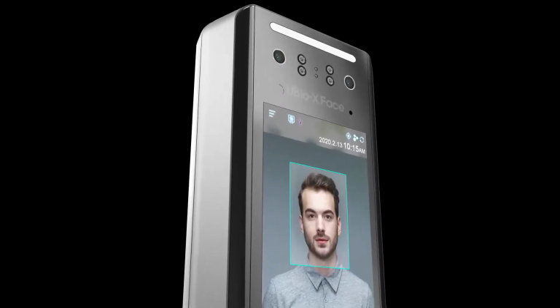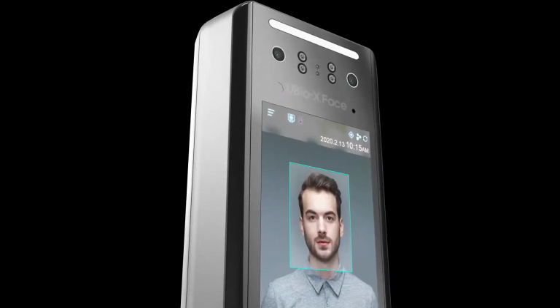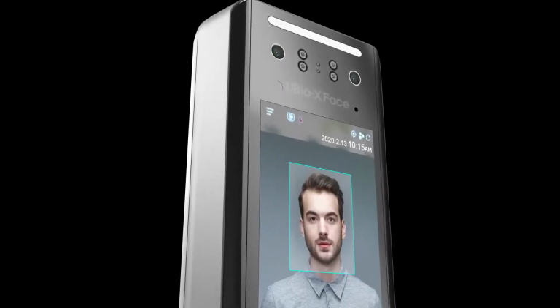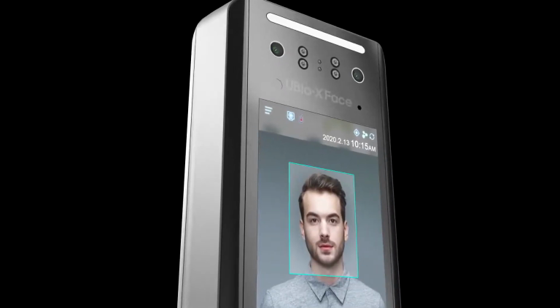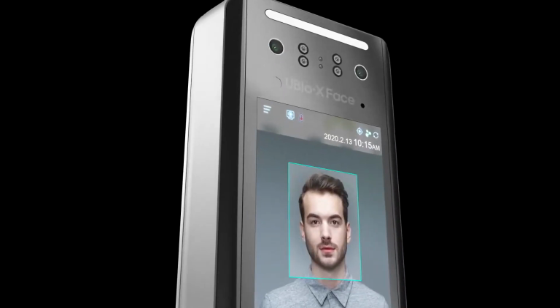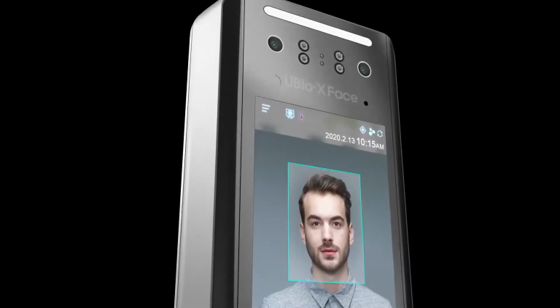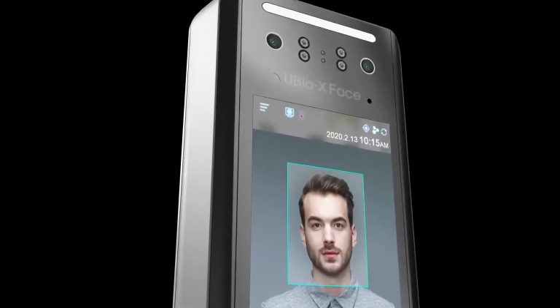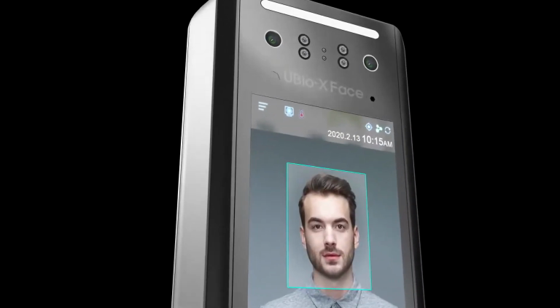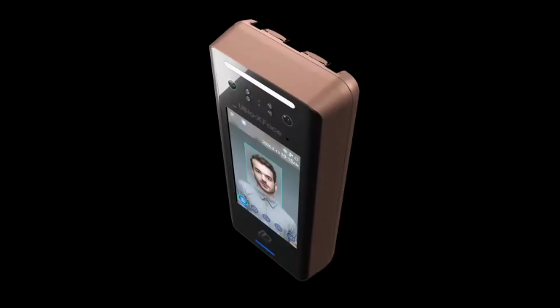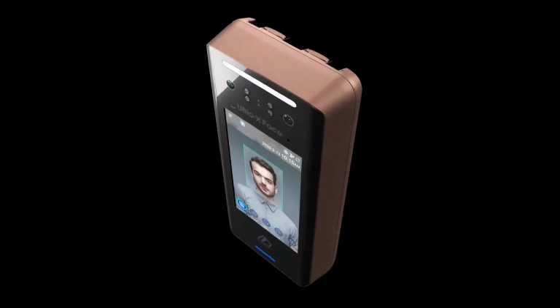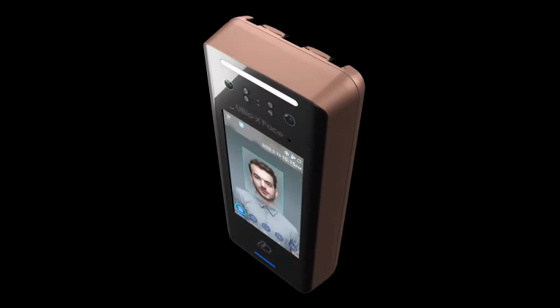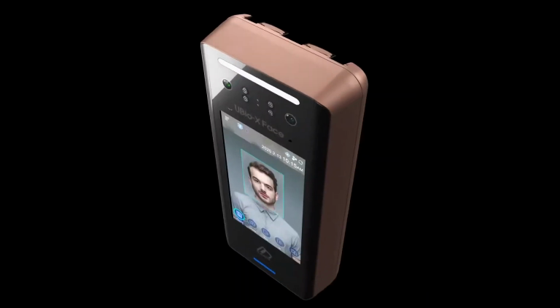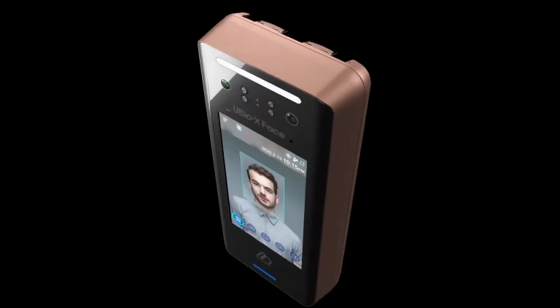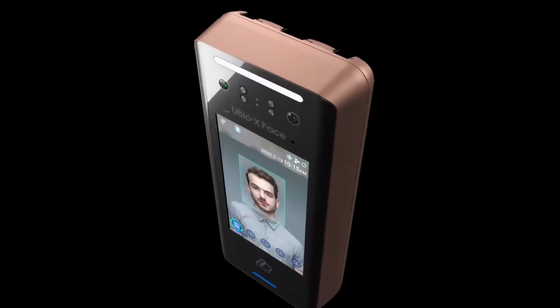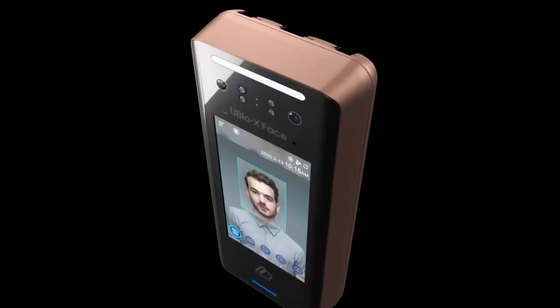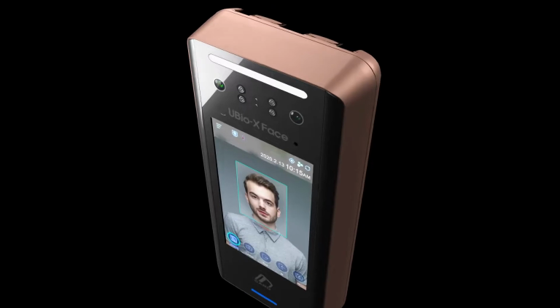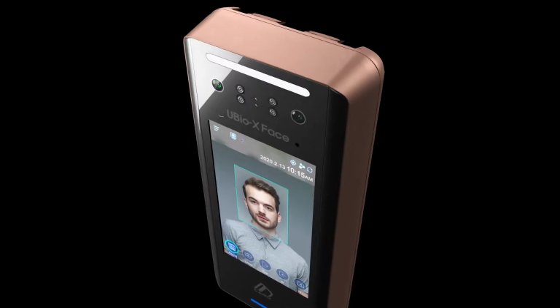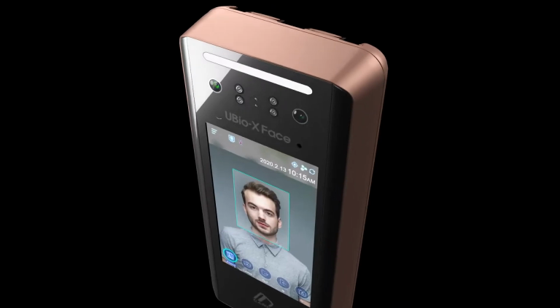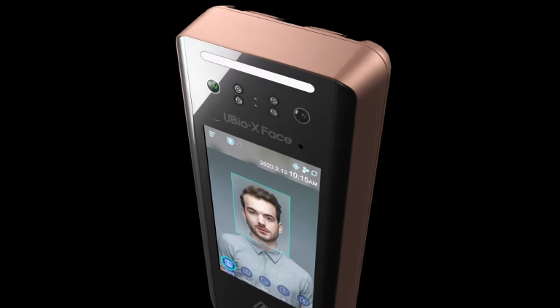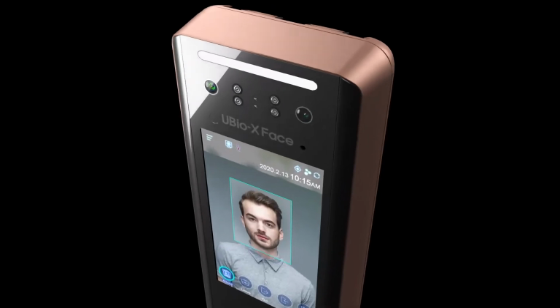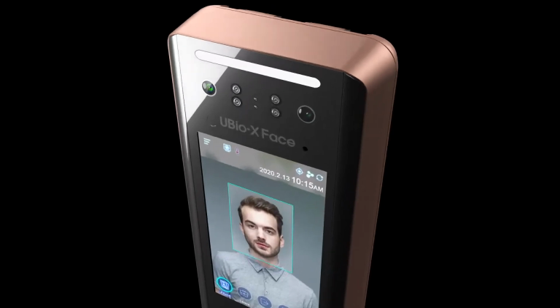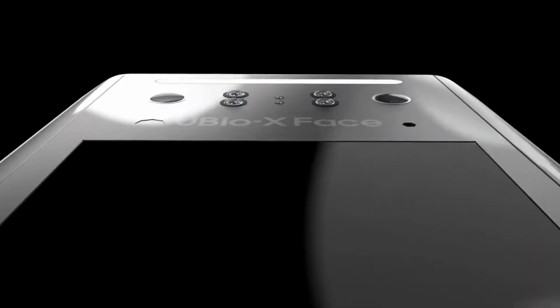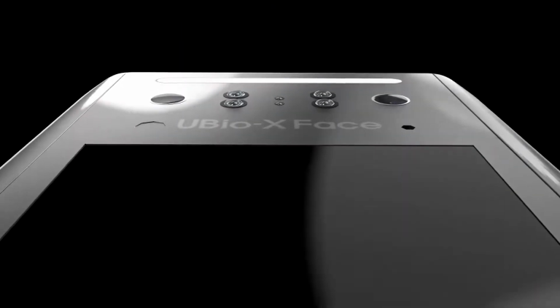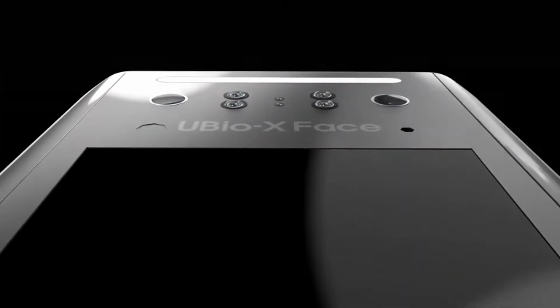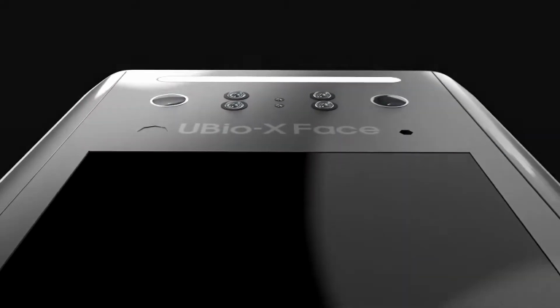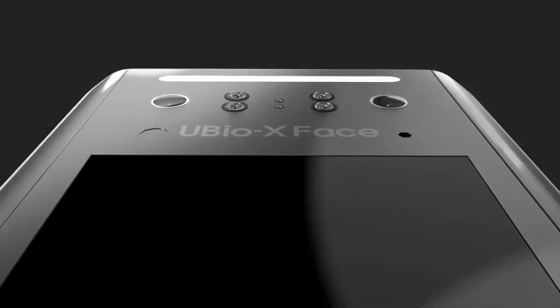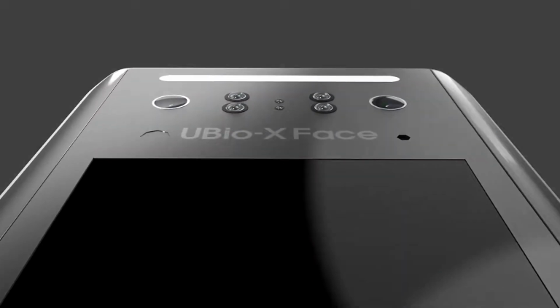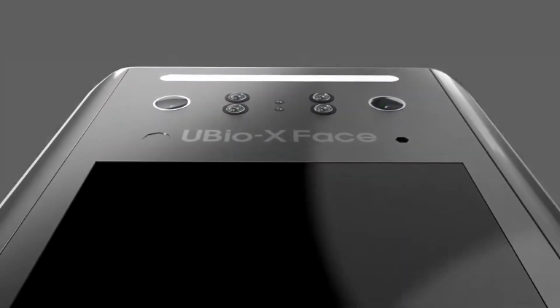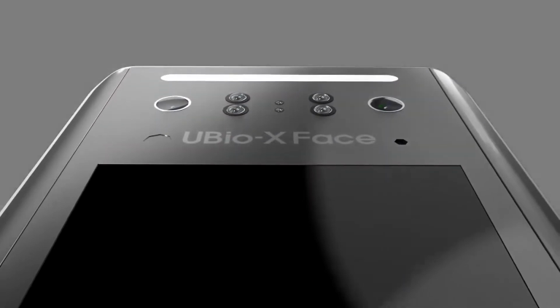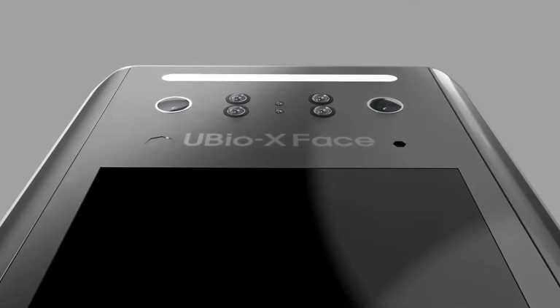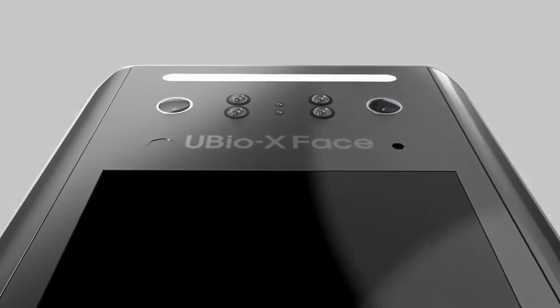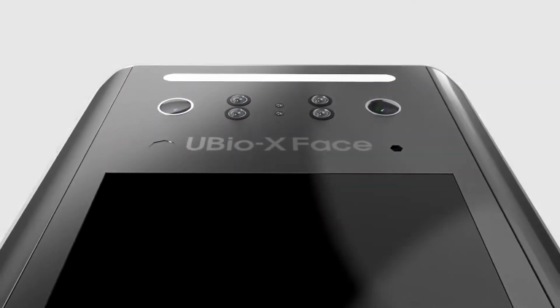Ubio X-Face: advanced facial recognition solution with security, convenience, and slim design.